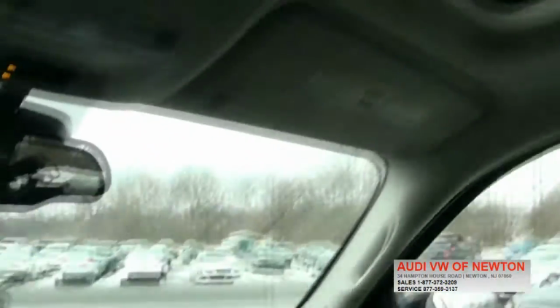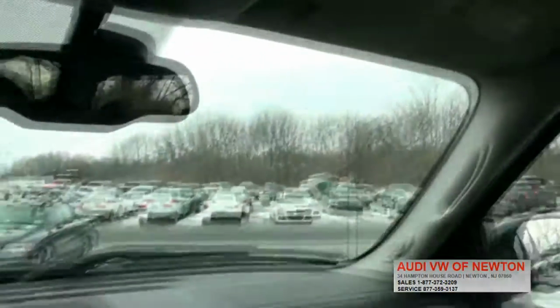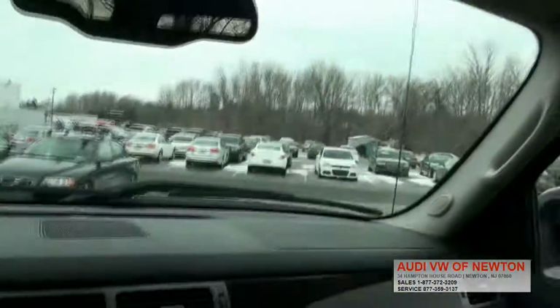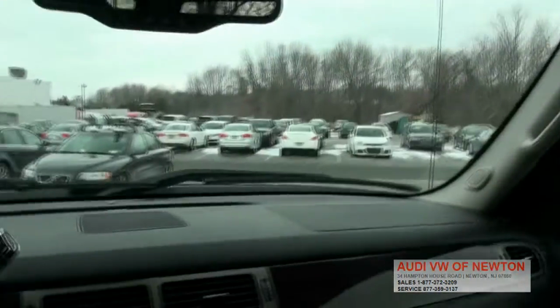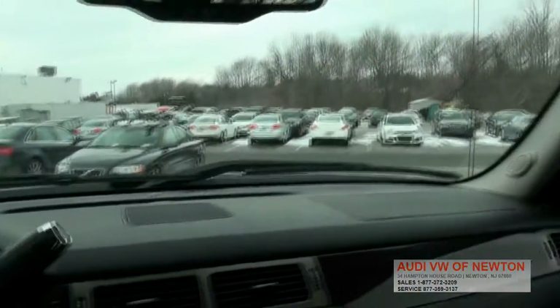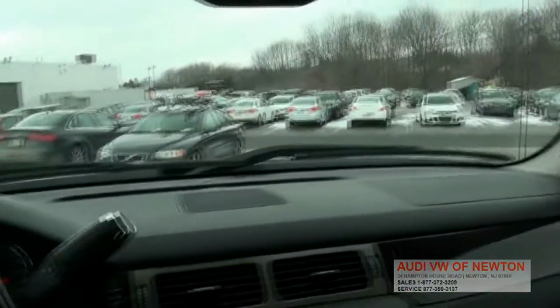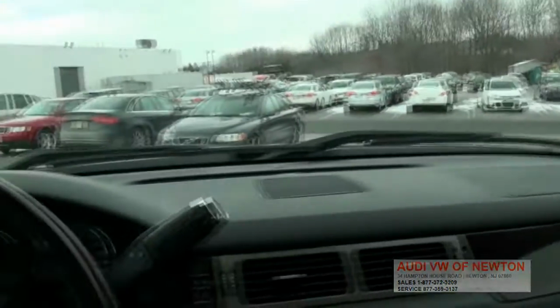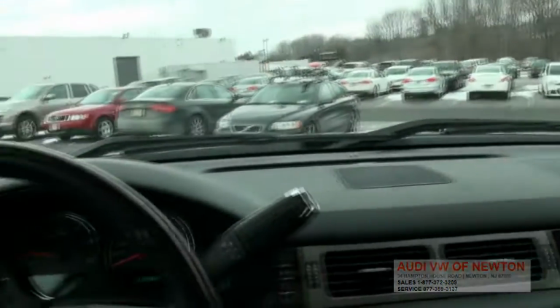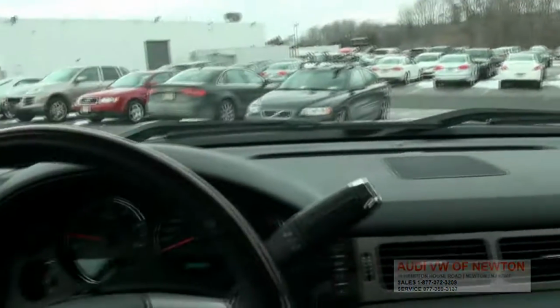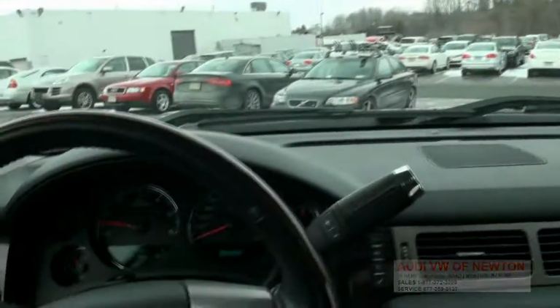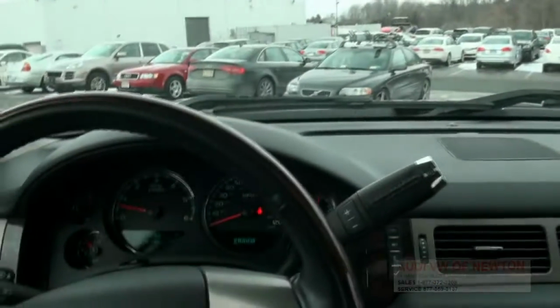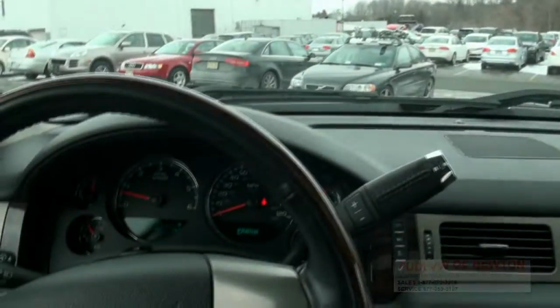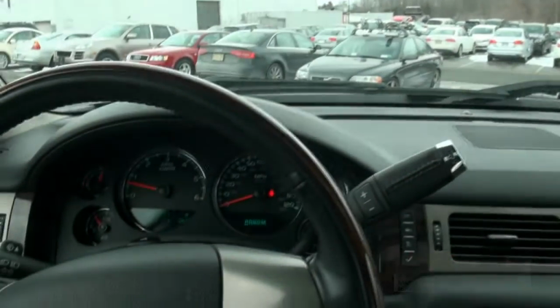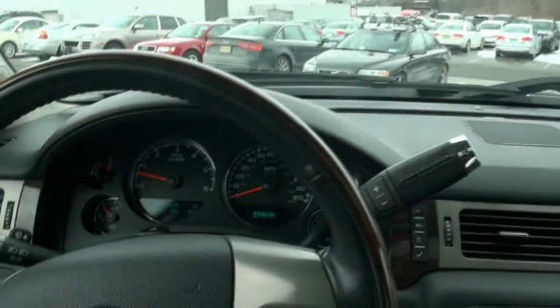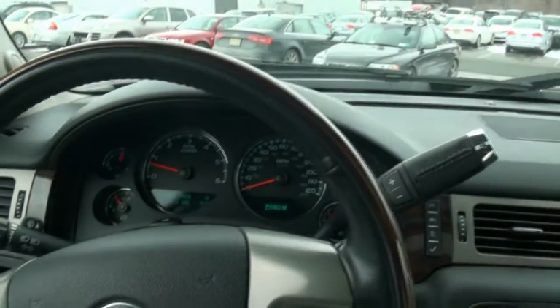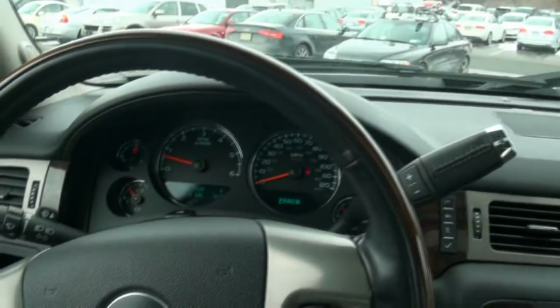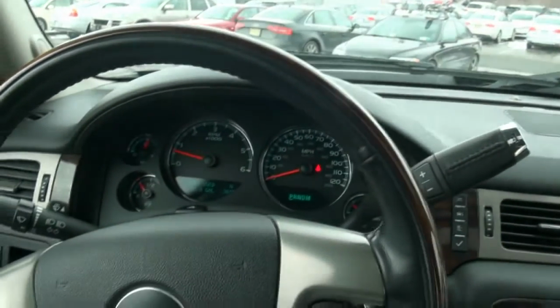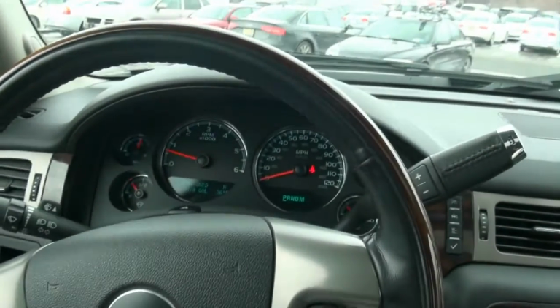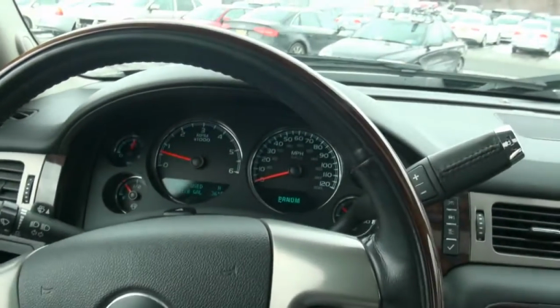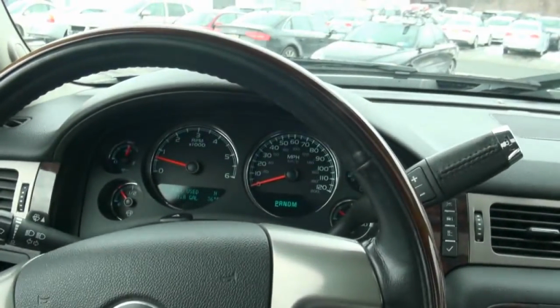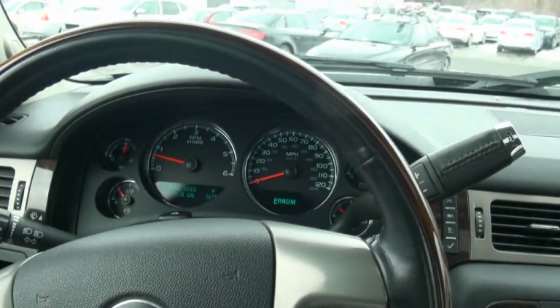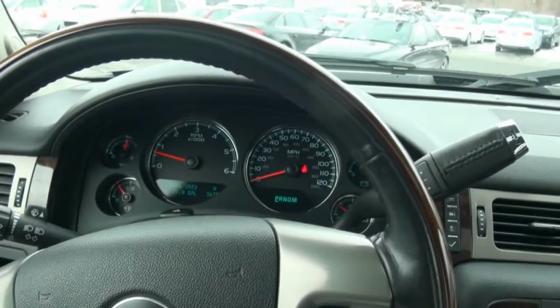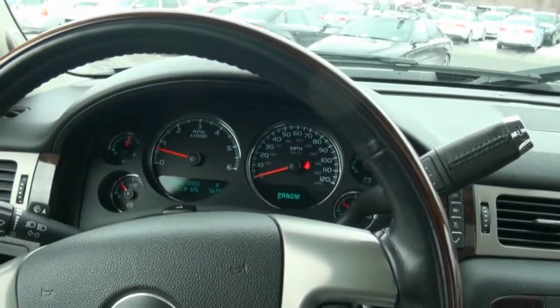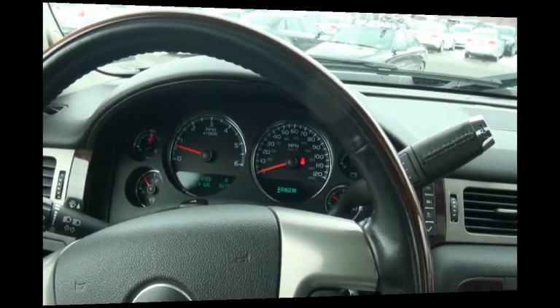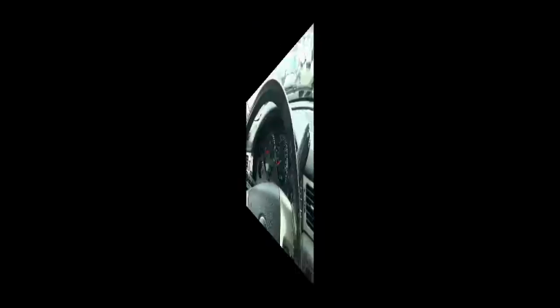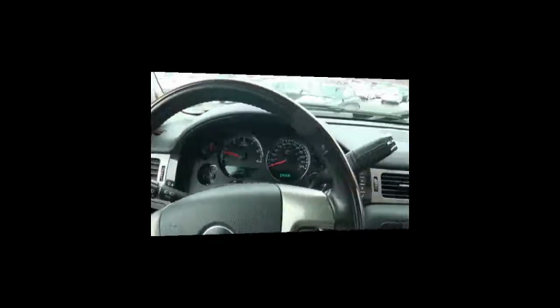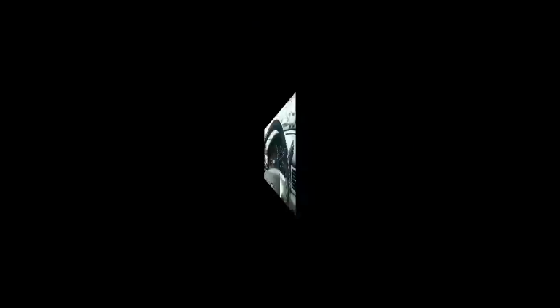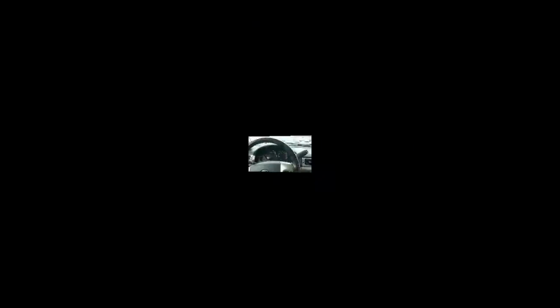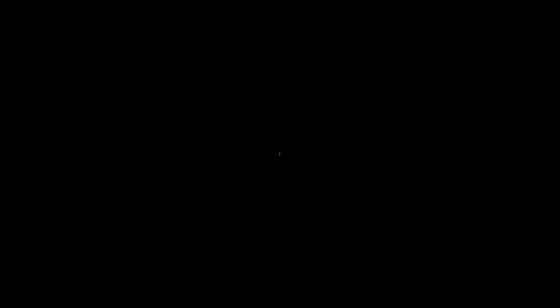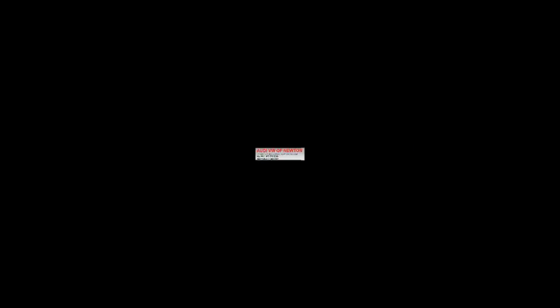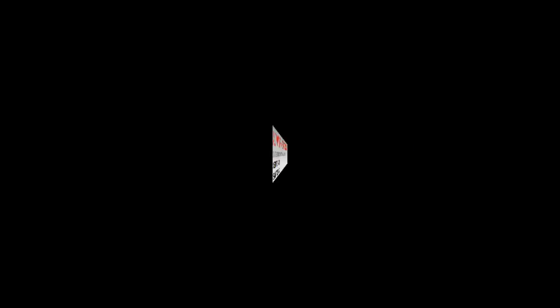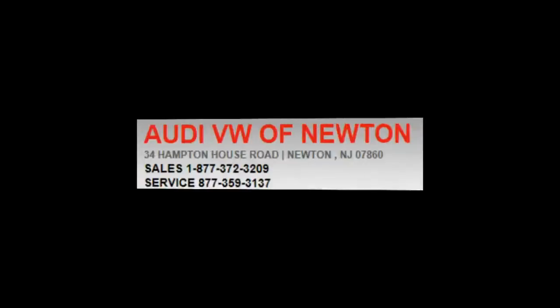If you need more info, do not hesitate — give us a call here at Audi and Volkswagen Newton. Very very hot truck, like I said. Come on down.